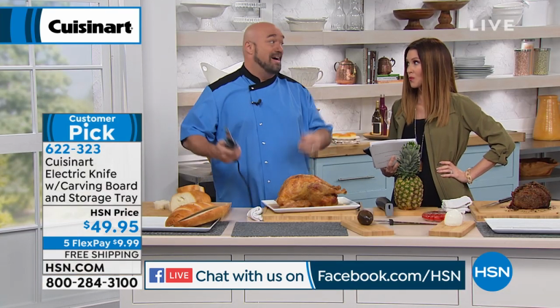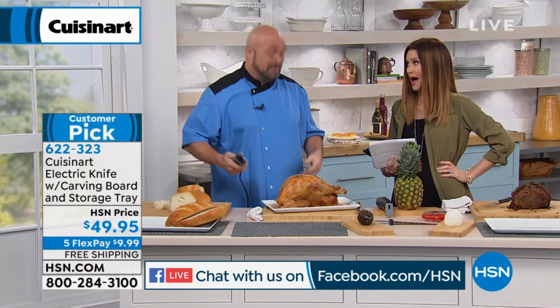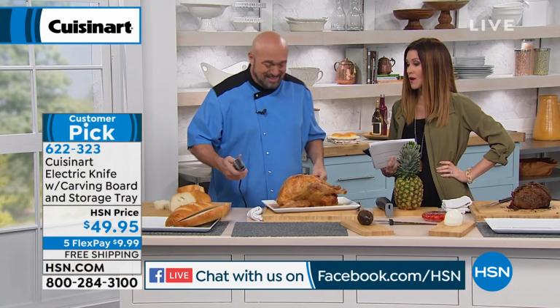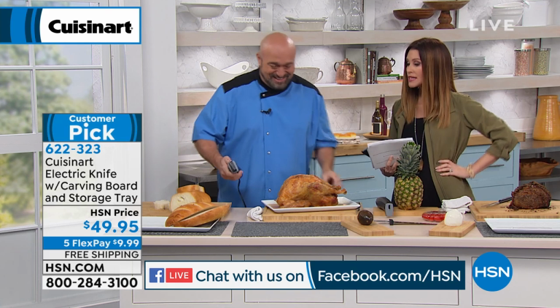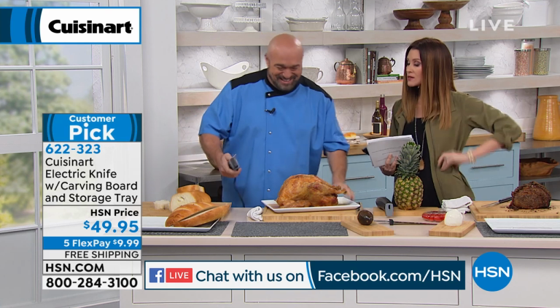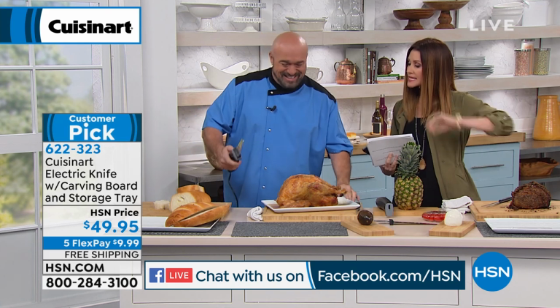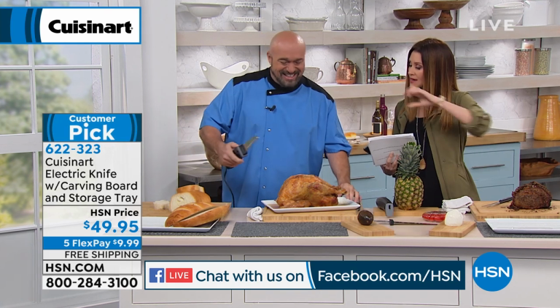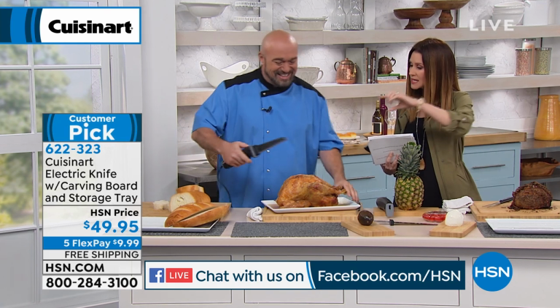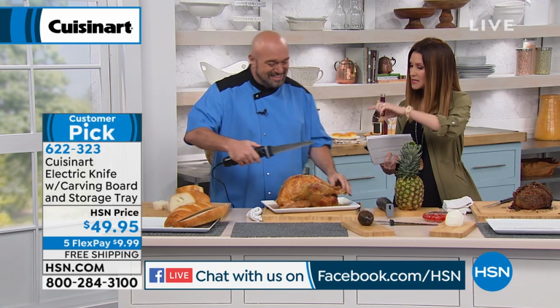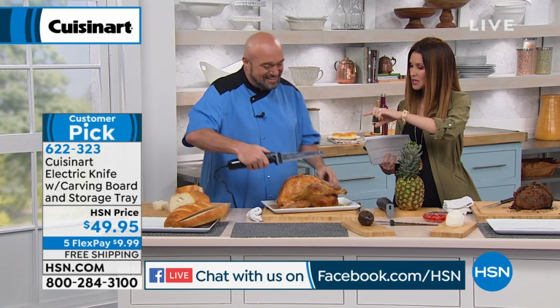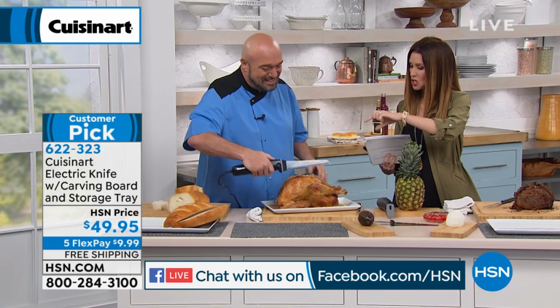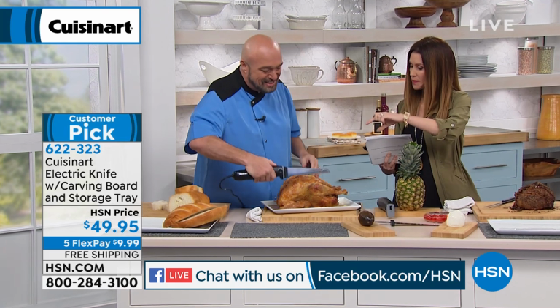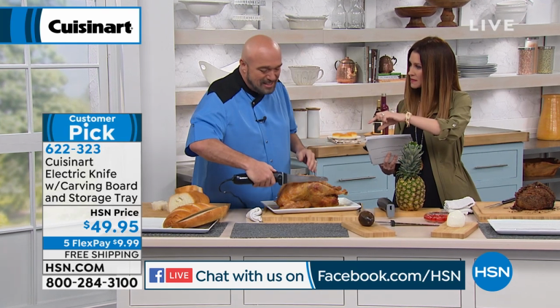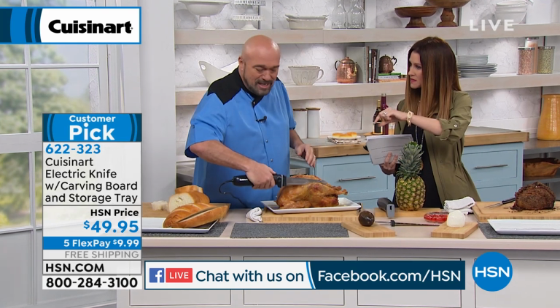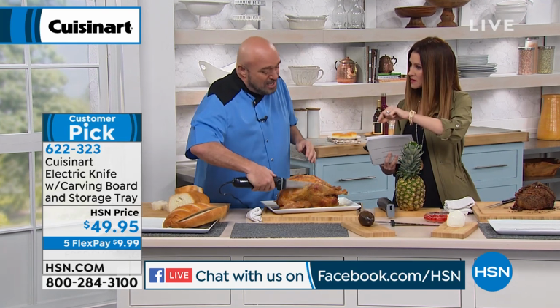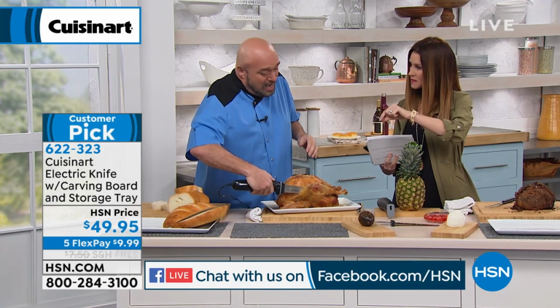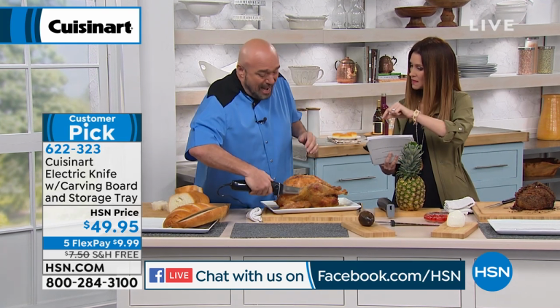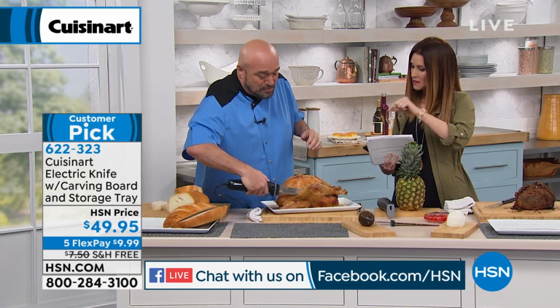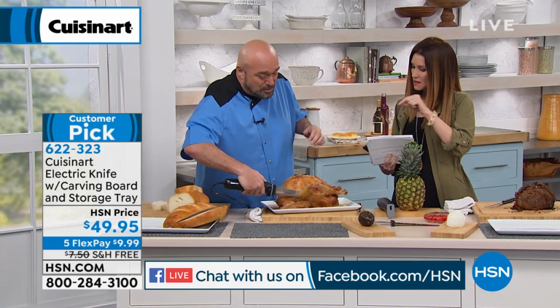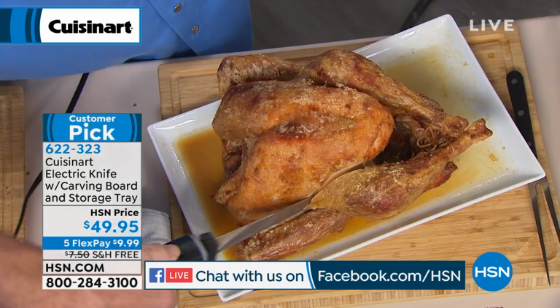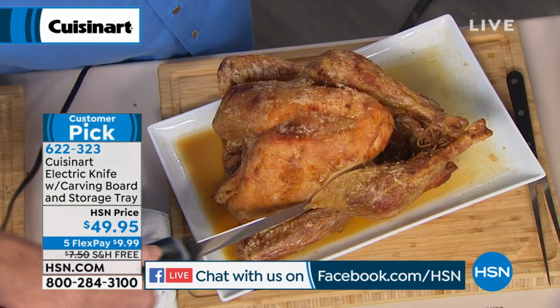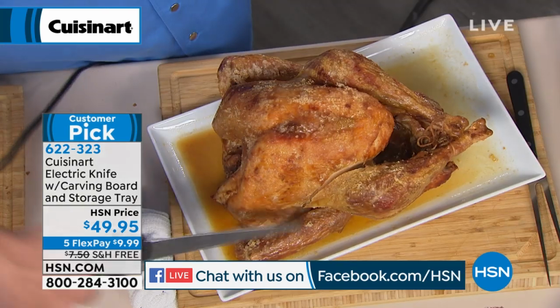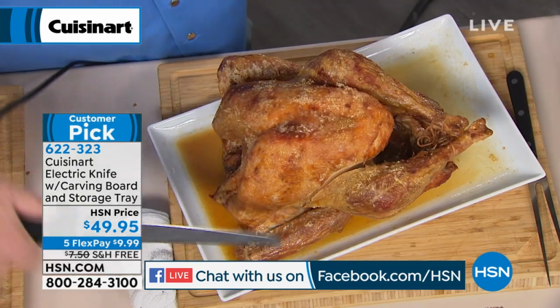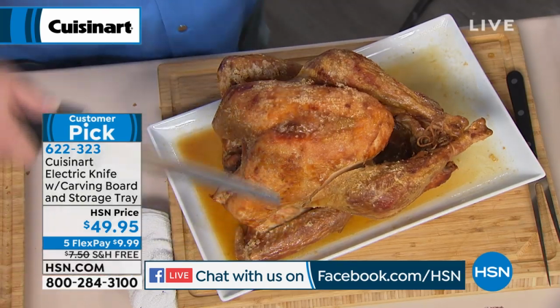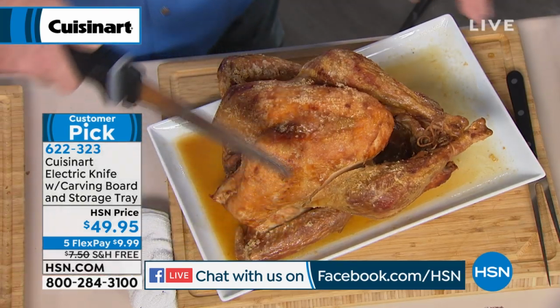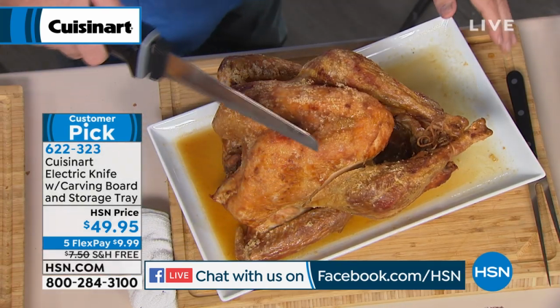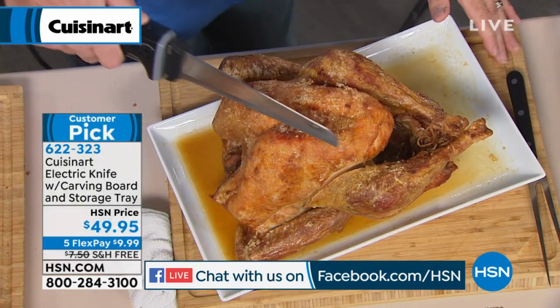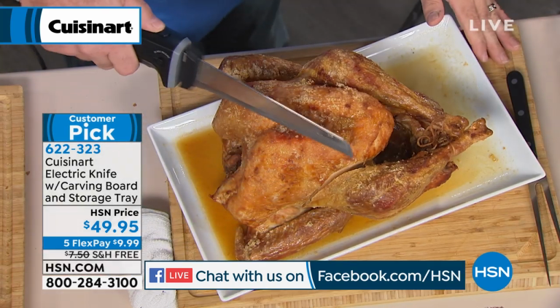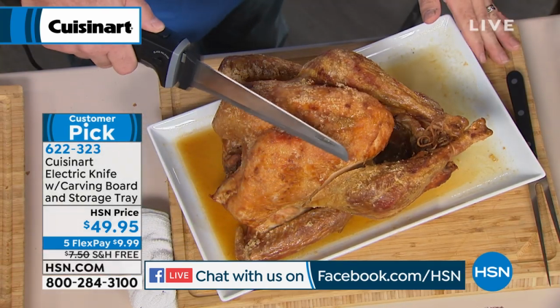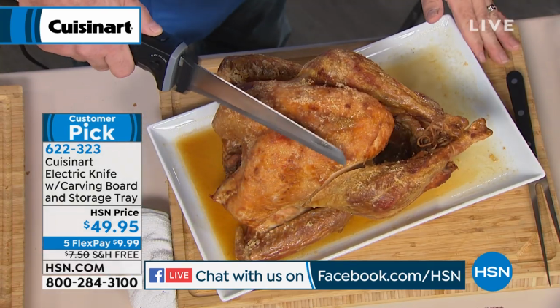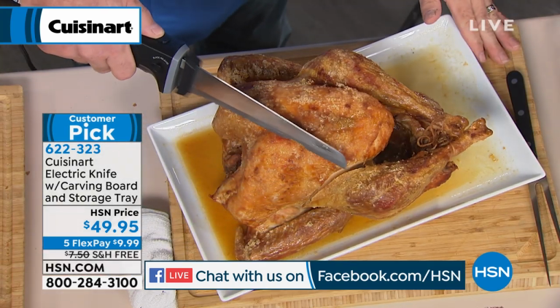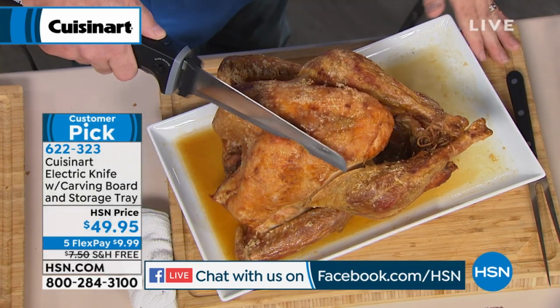Three years on an electric knife. Does it ever need to be sharpened? Absolutely not. You don't have to sharpen electric knives.